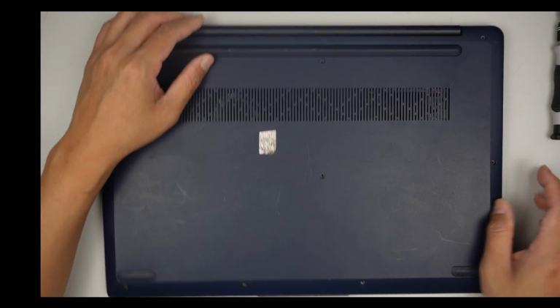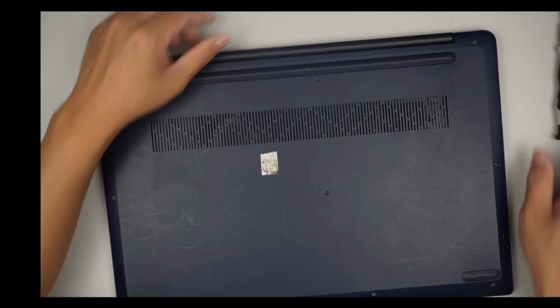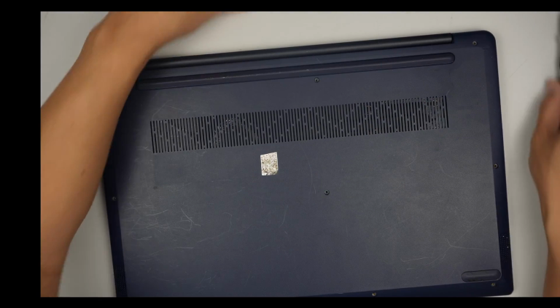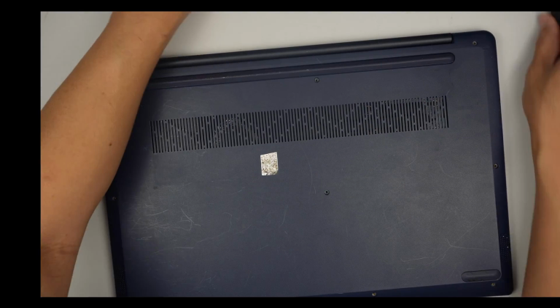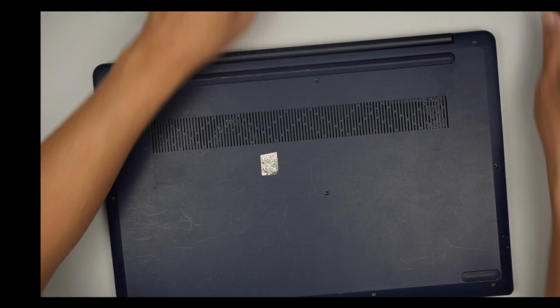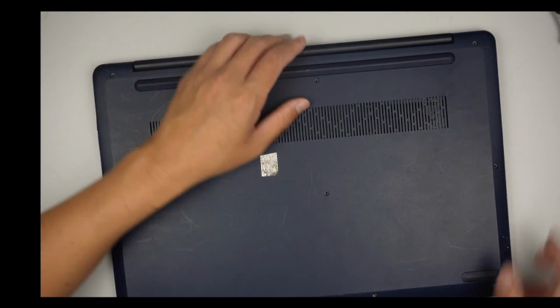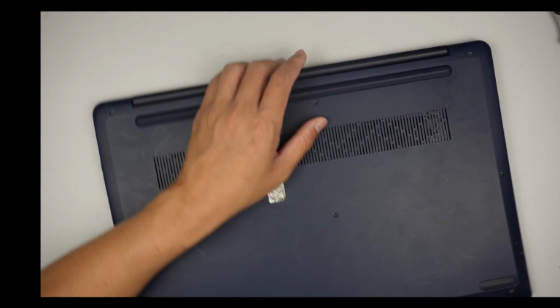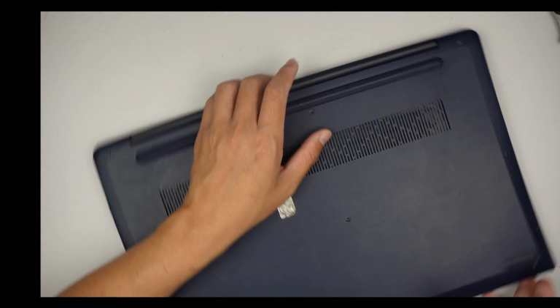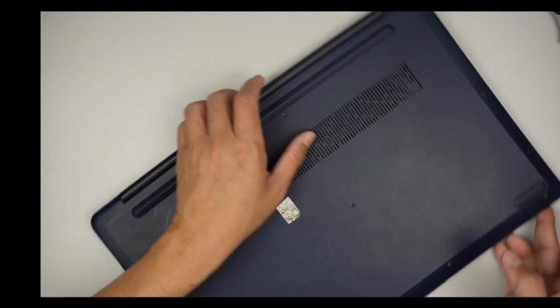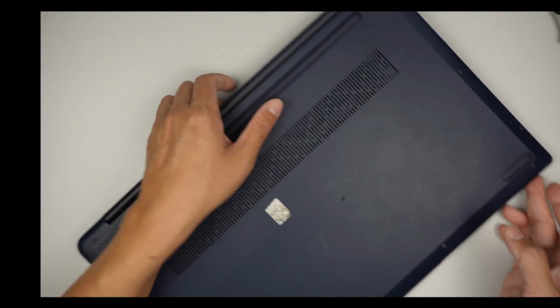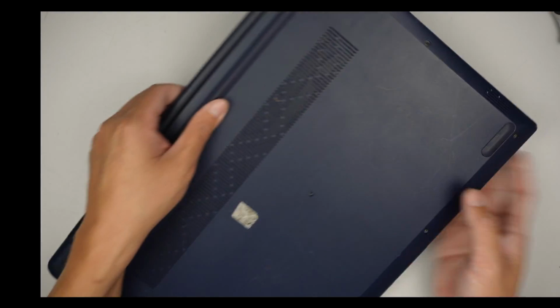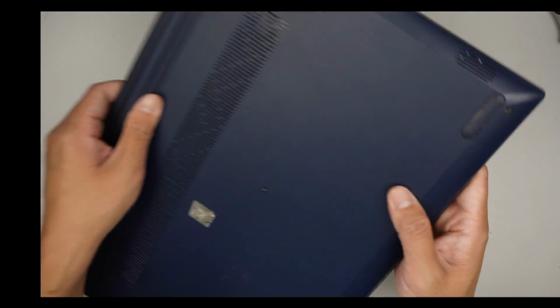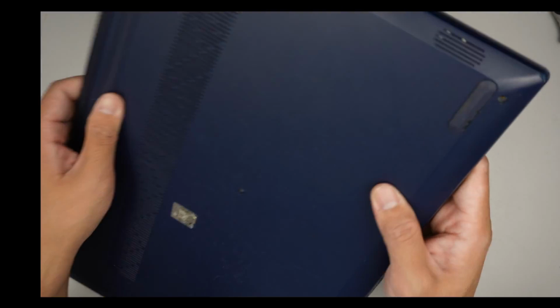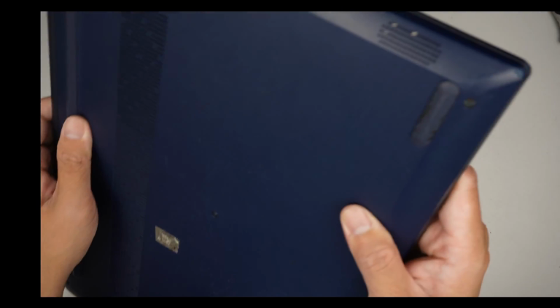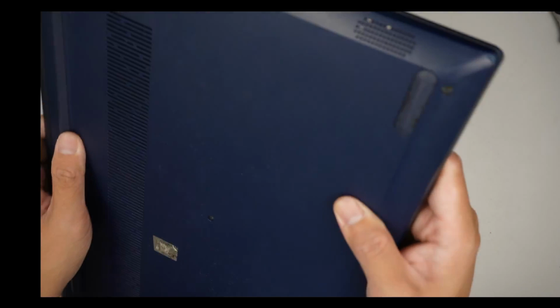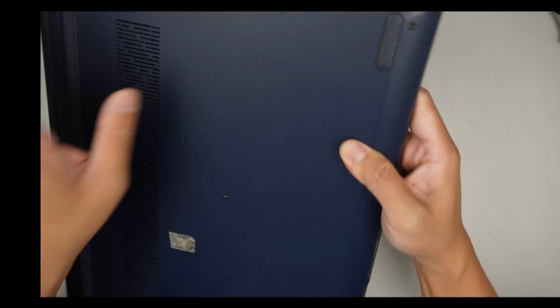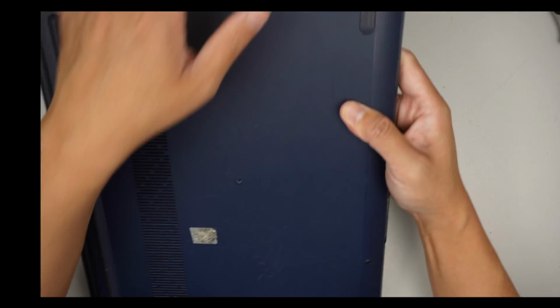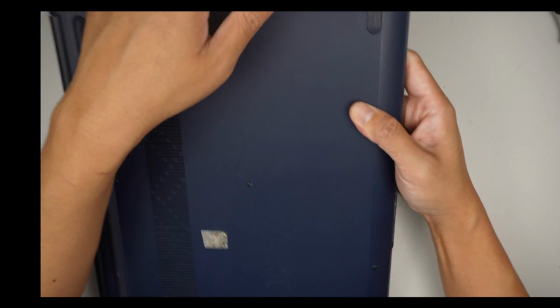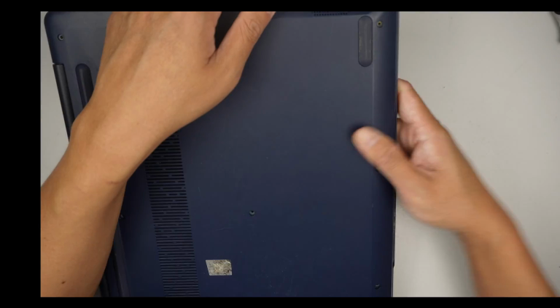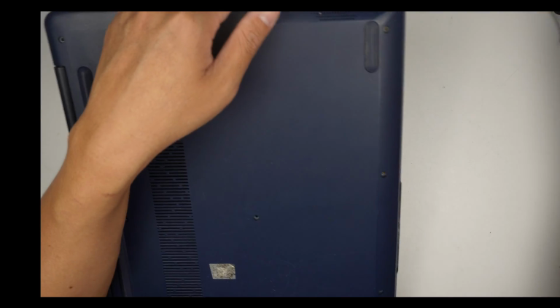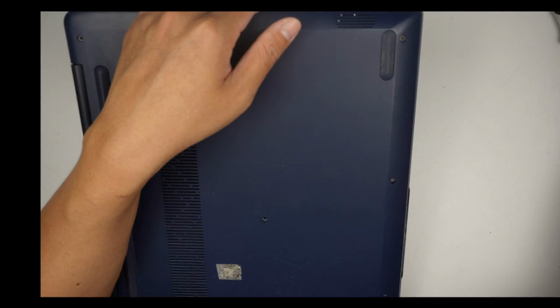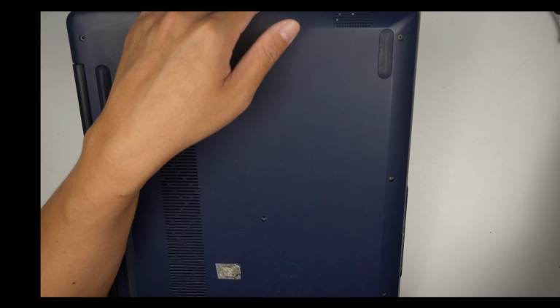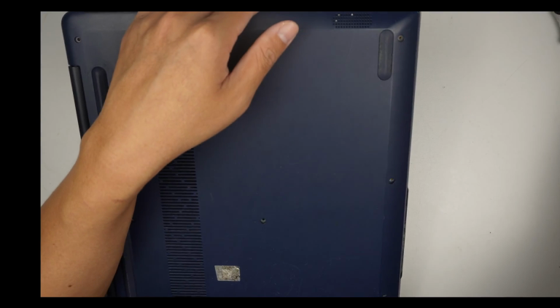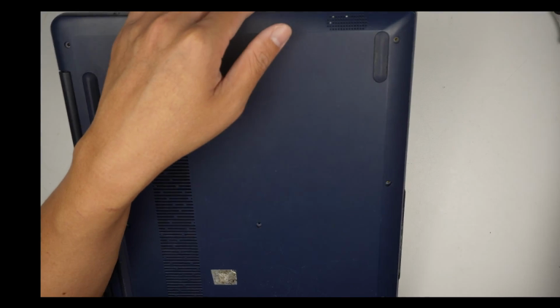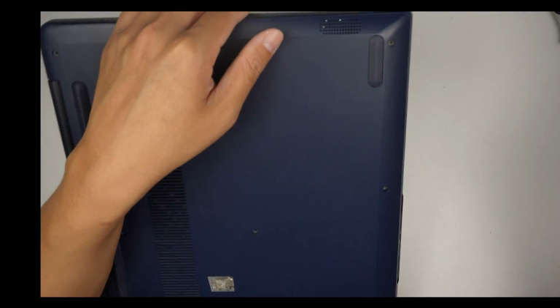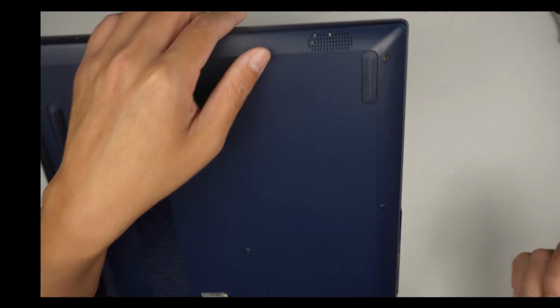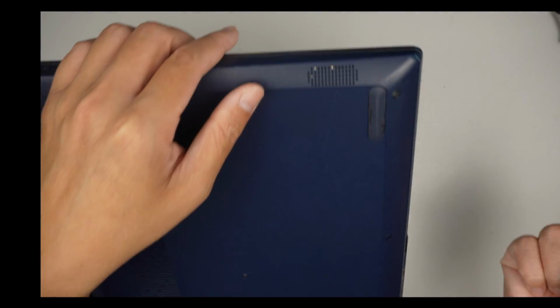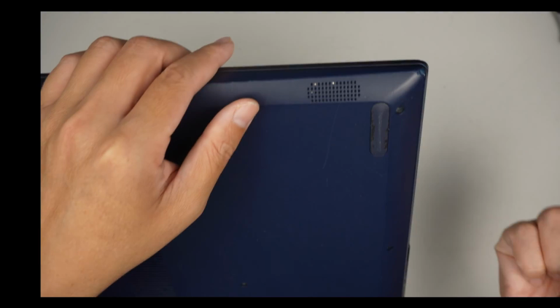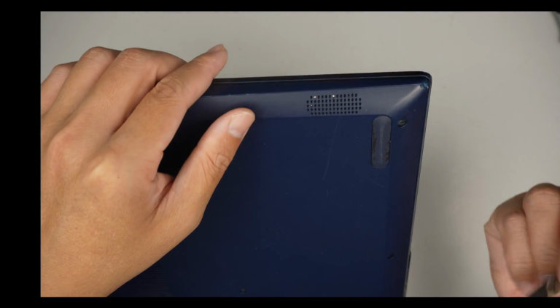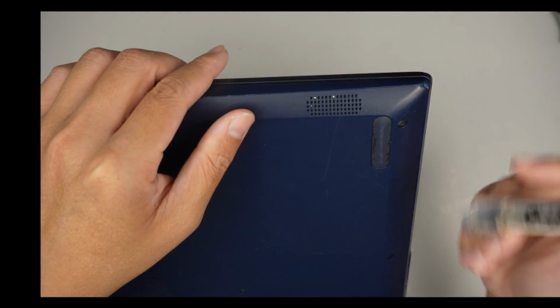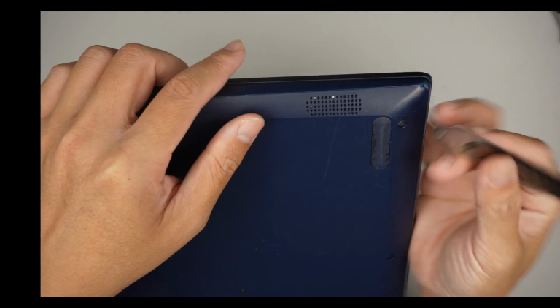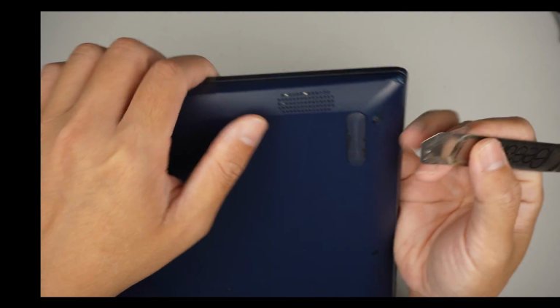Alright, once all the screws are removed, the next step is to go ahead and pry it open.